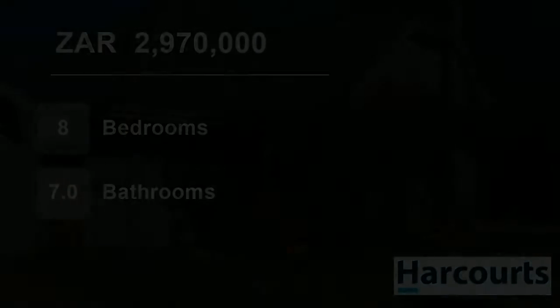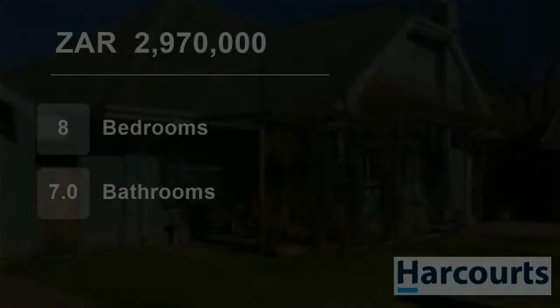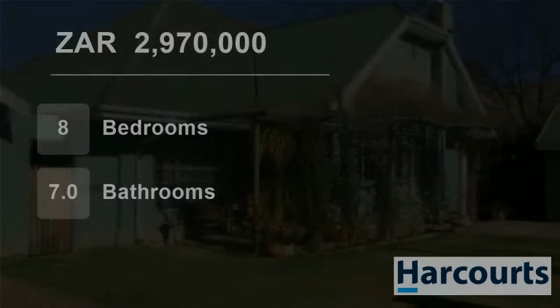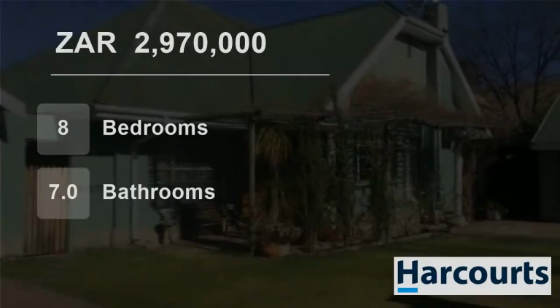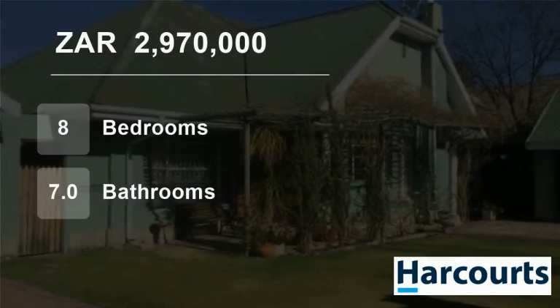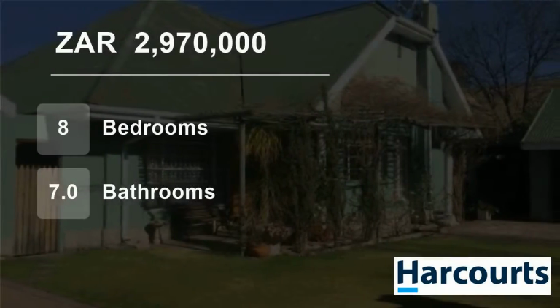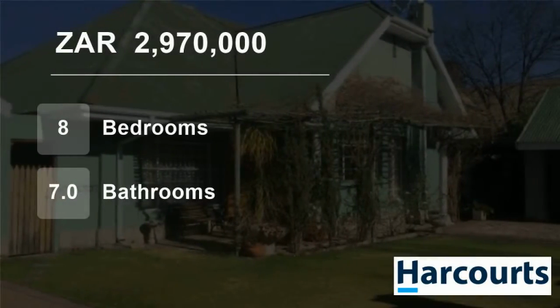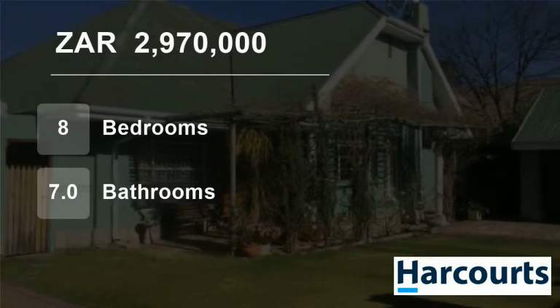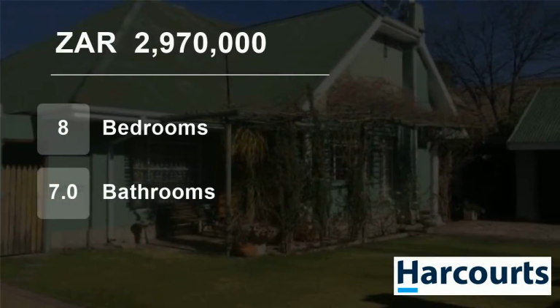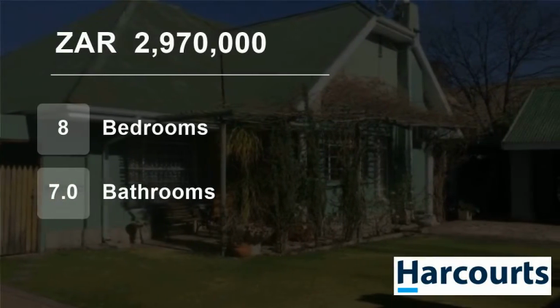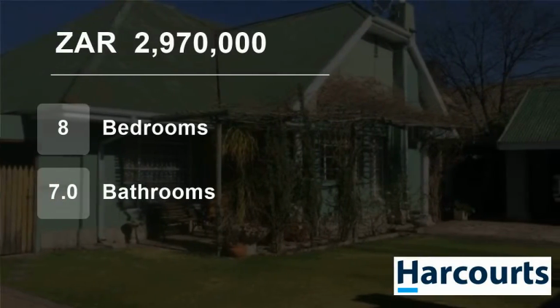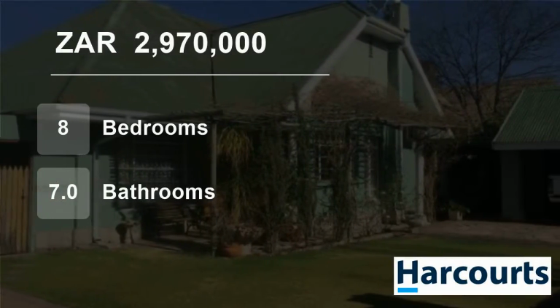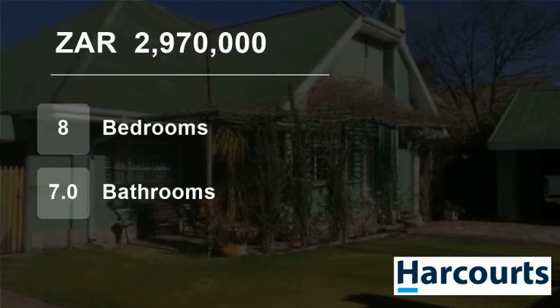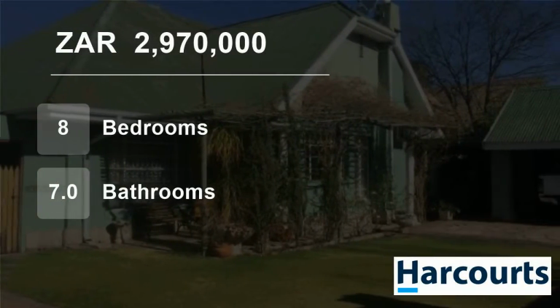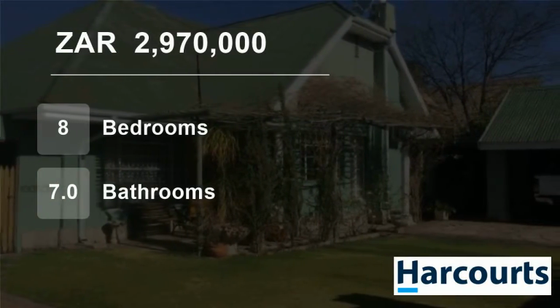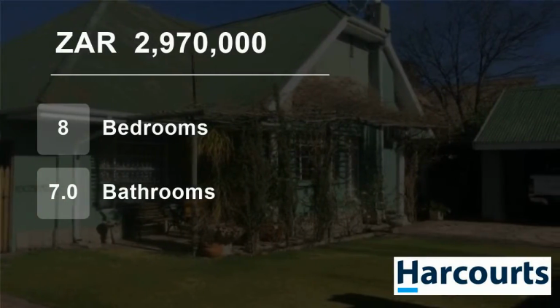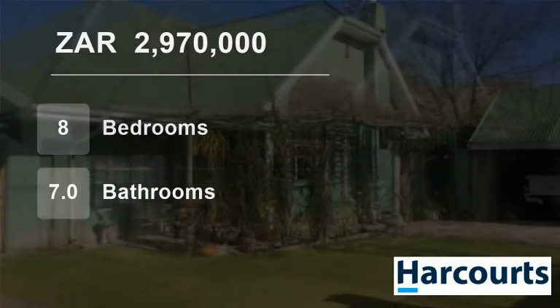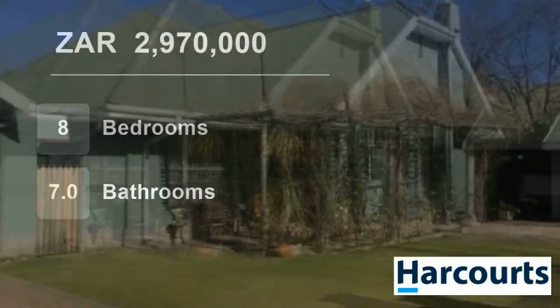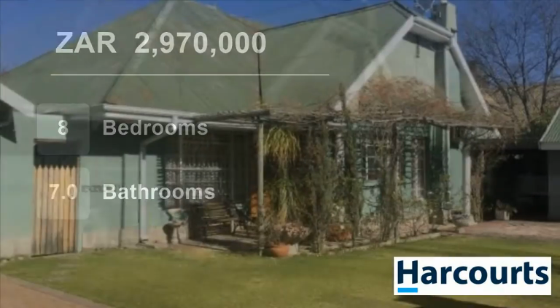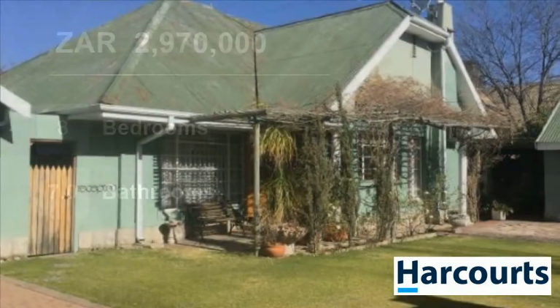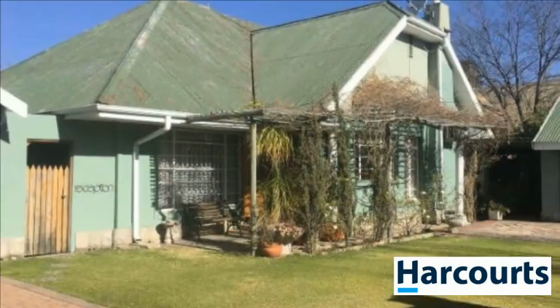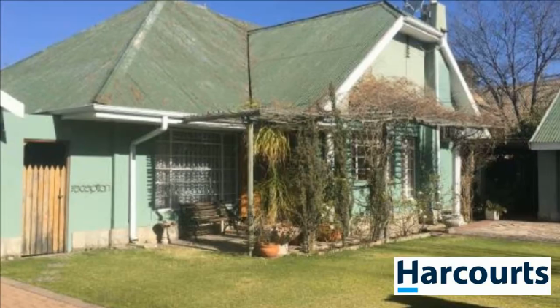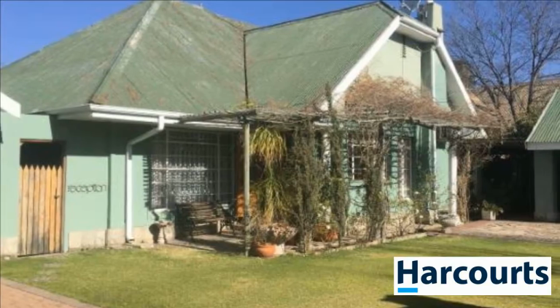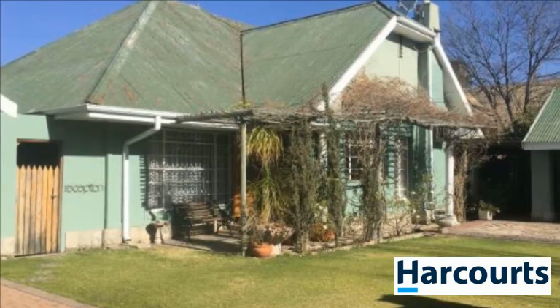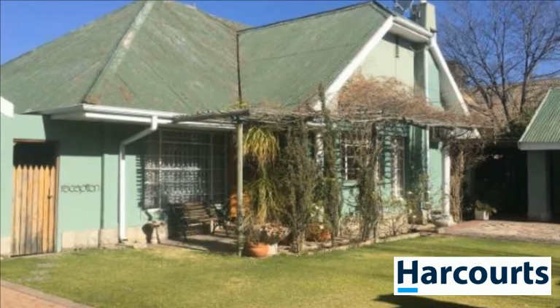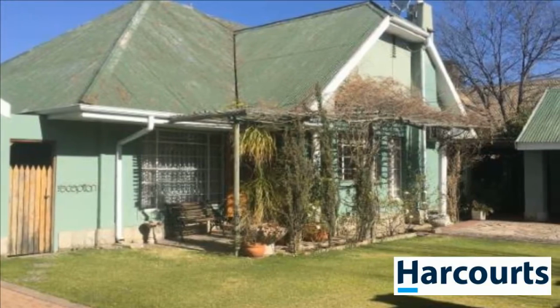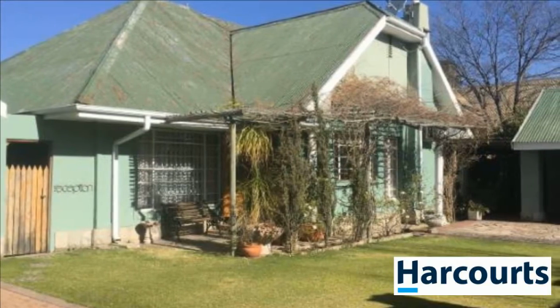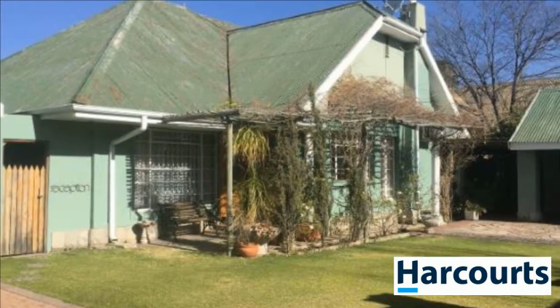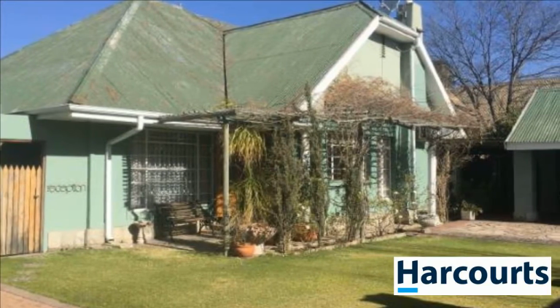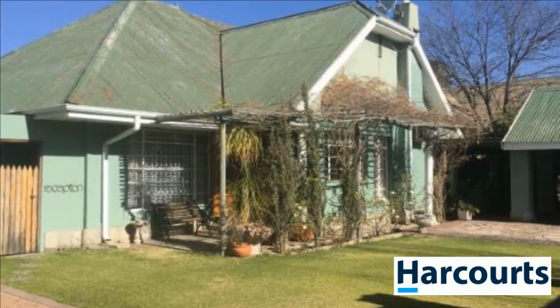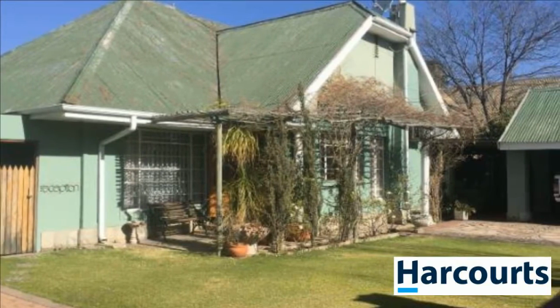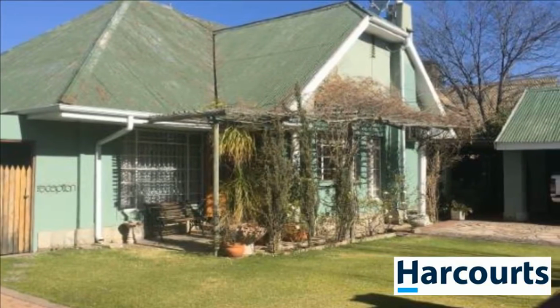Welcome to this 8-bedroom house for sale in Paris, Free State, South Africa for R2,970,000.